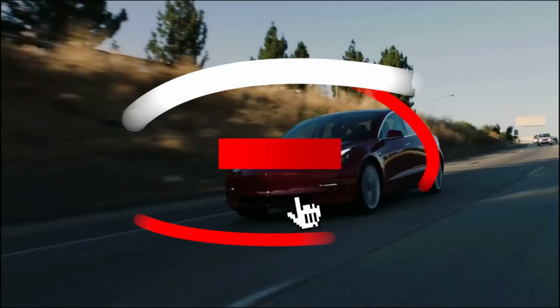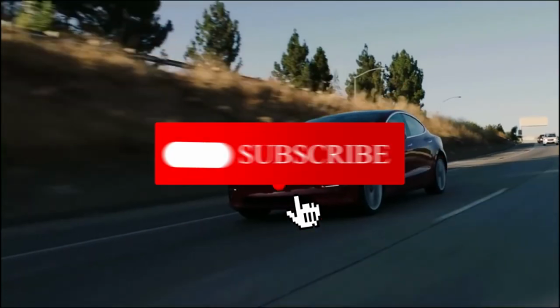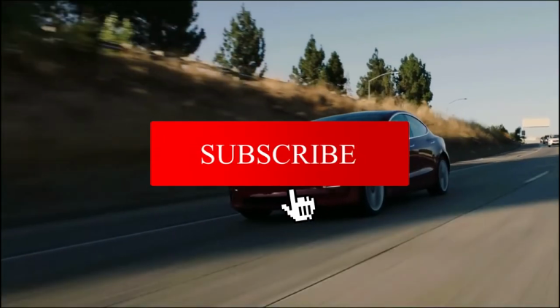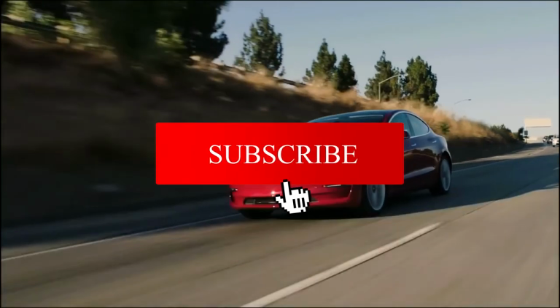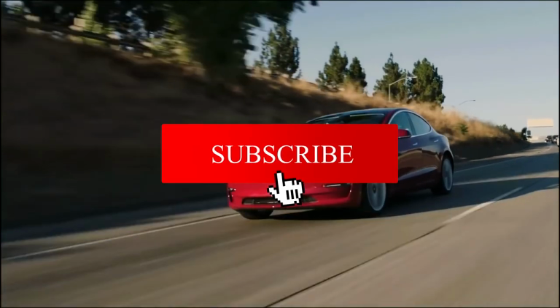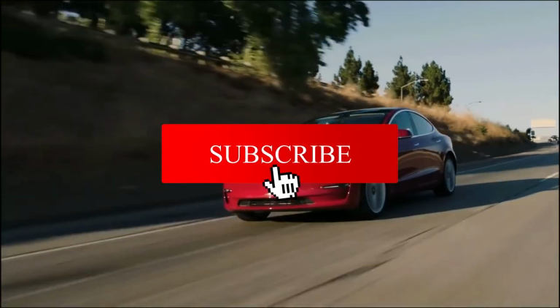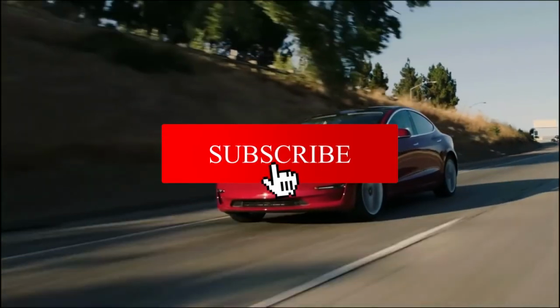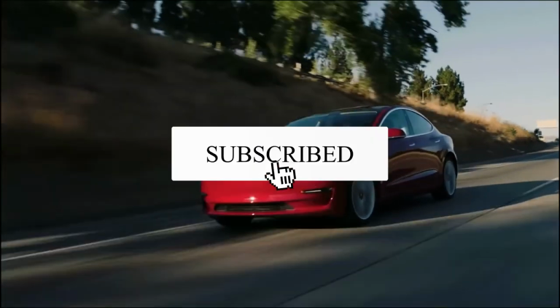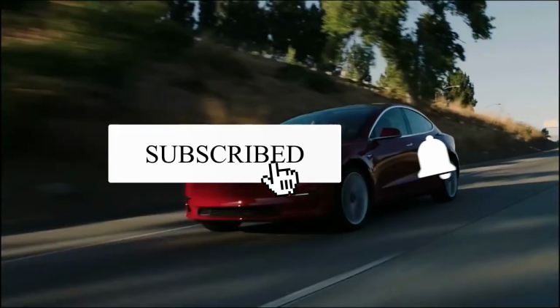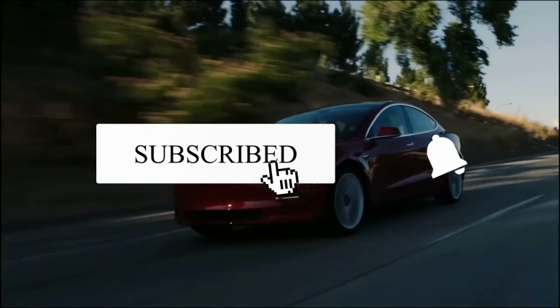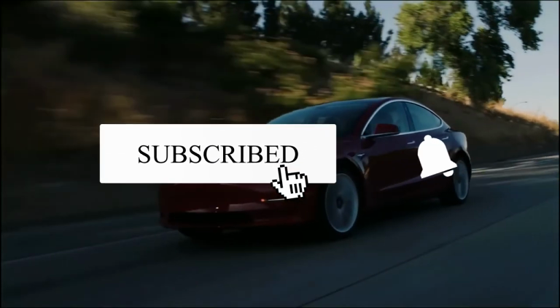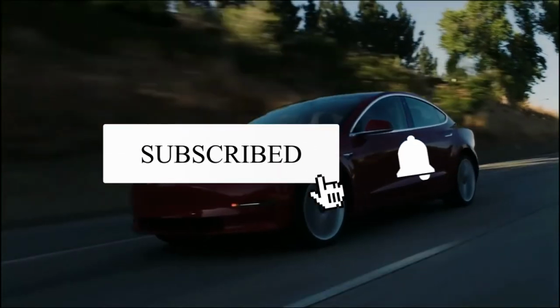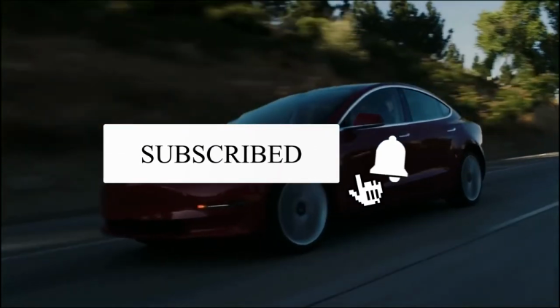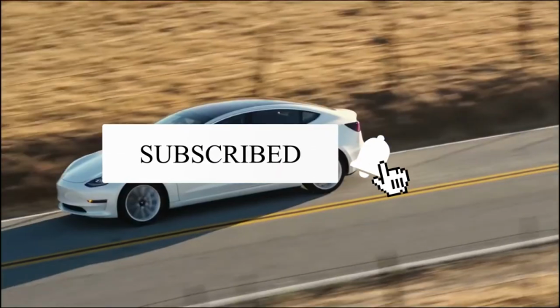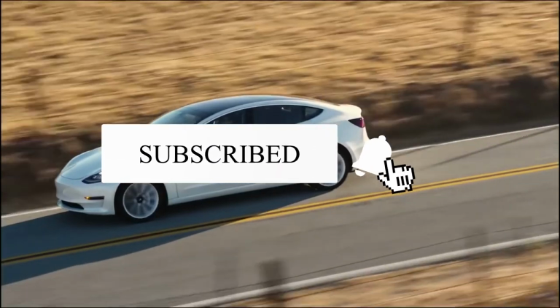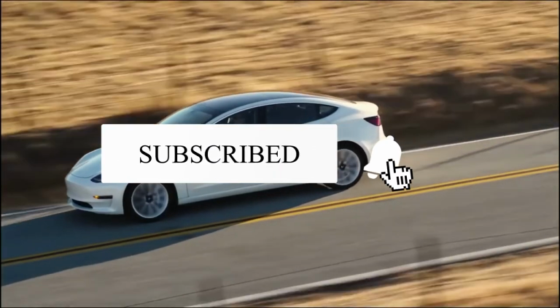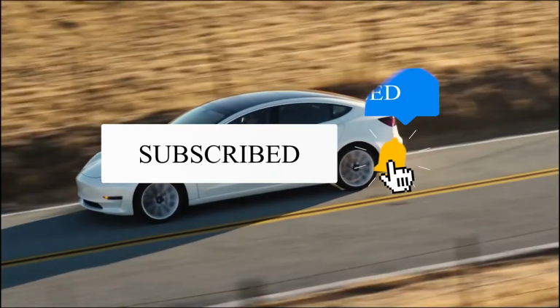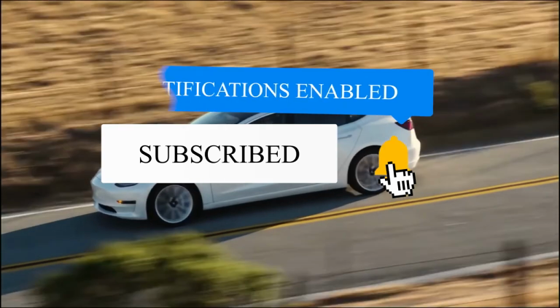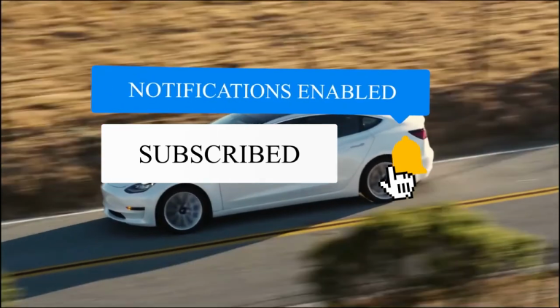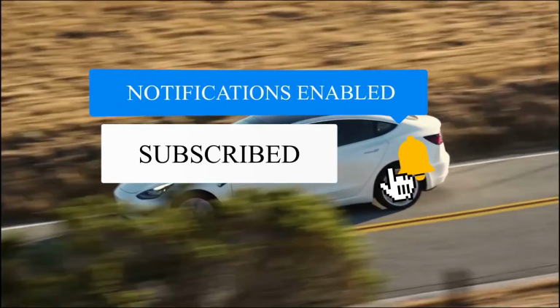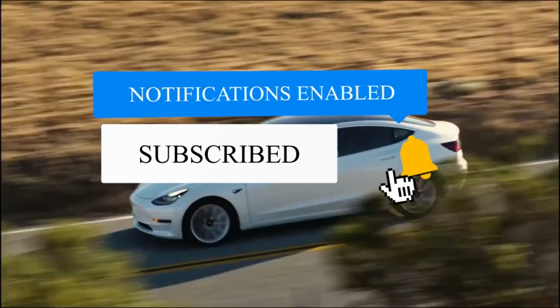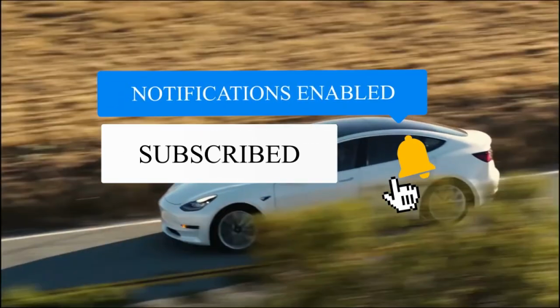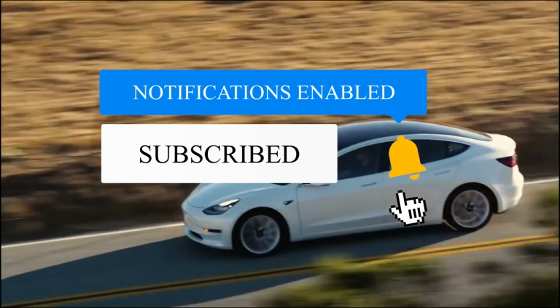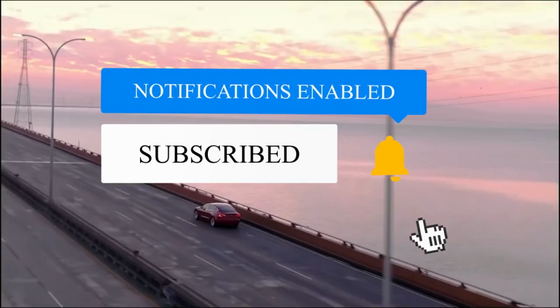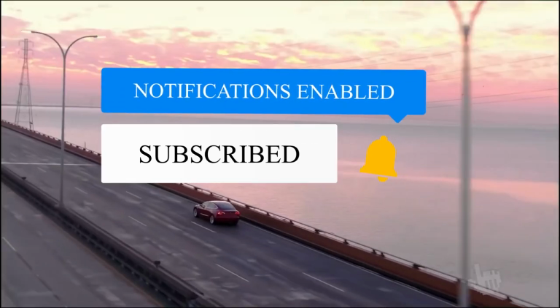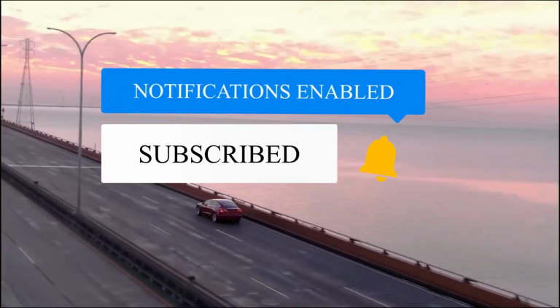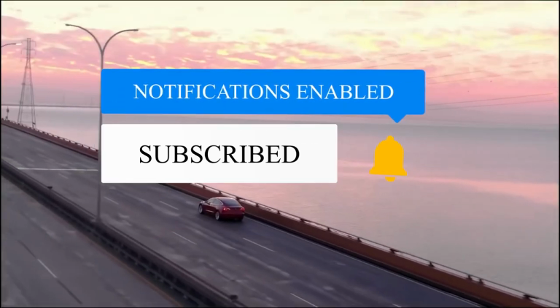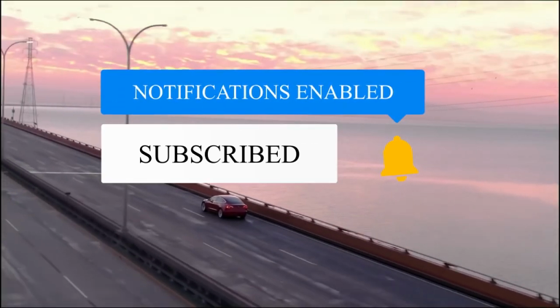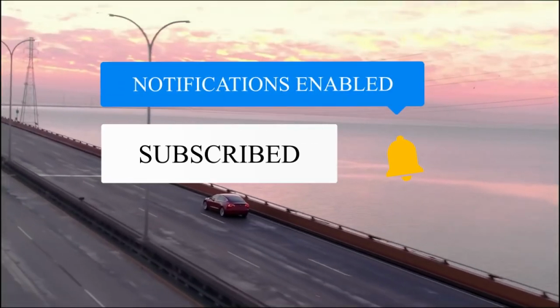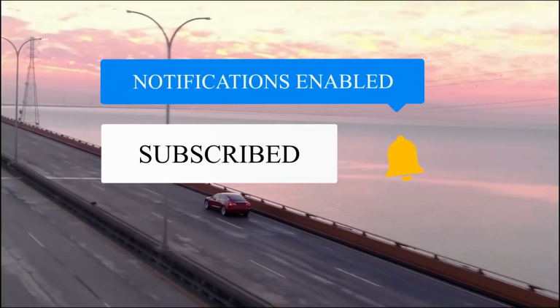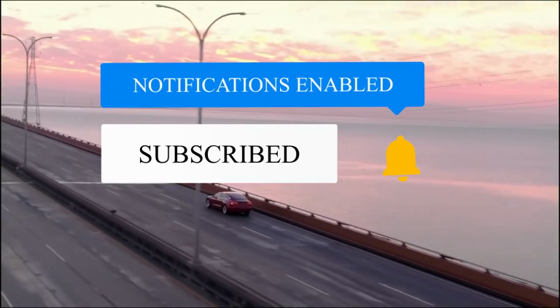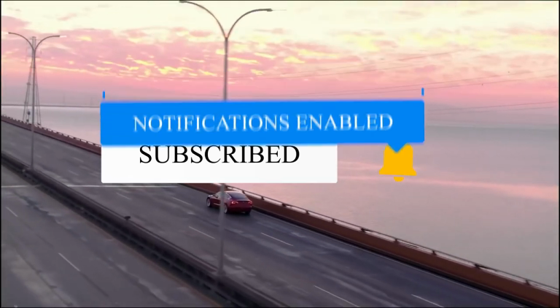Do you think this mini car is going to take over all other mini EVs? Tell us in the comments. And that's all for today. We'll see you in the next one. Until then, stay safe.